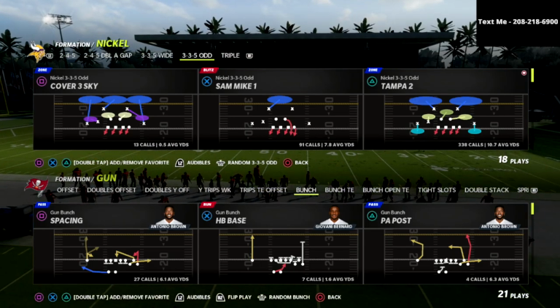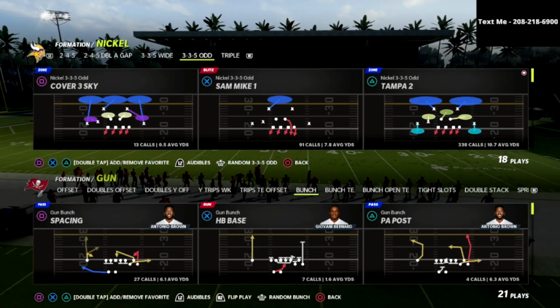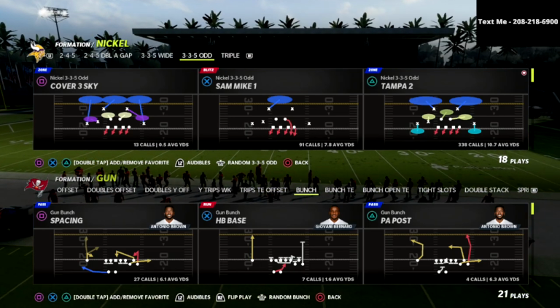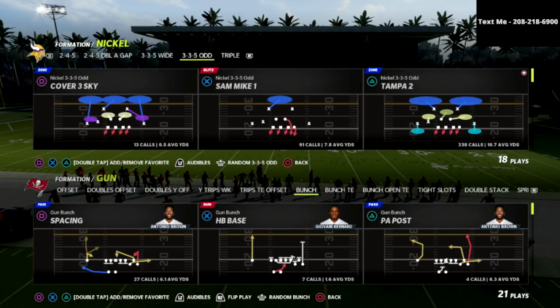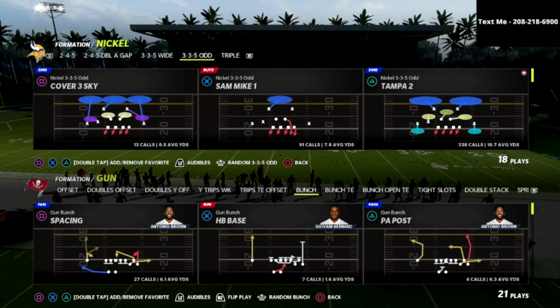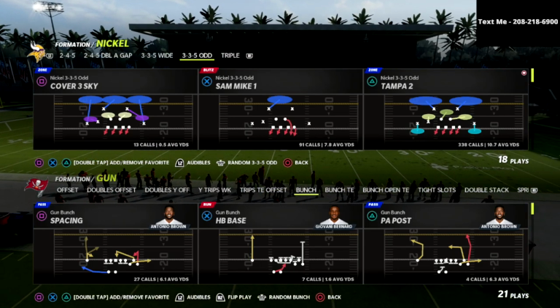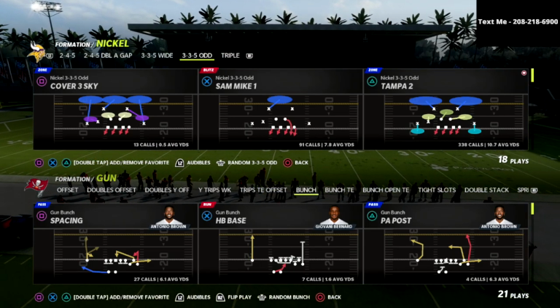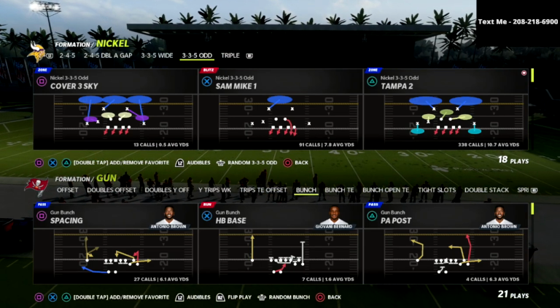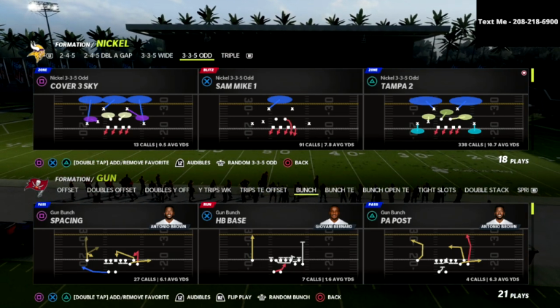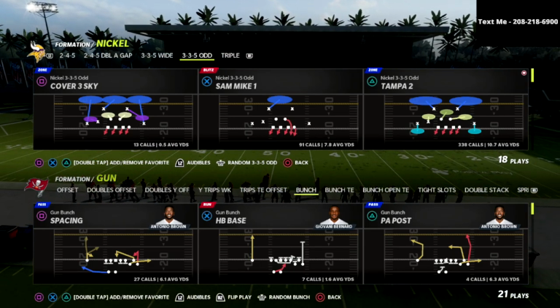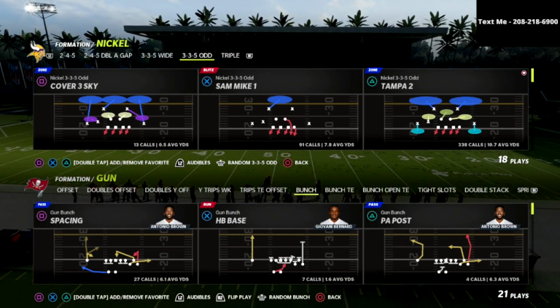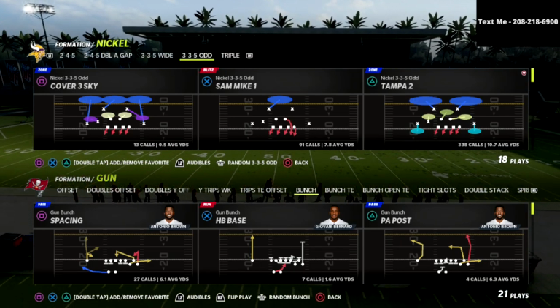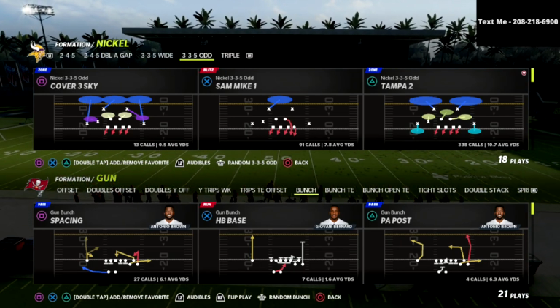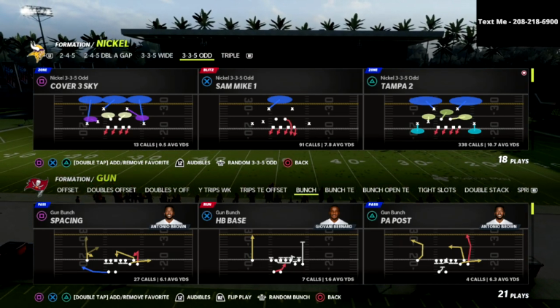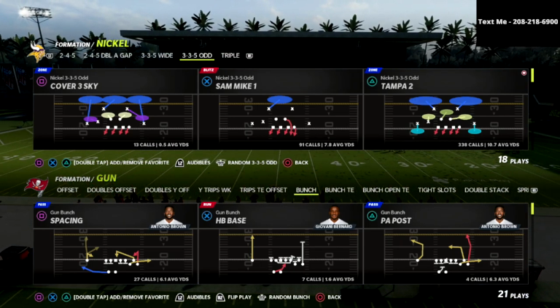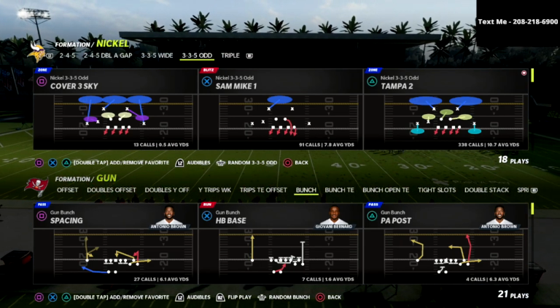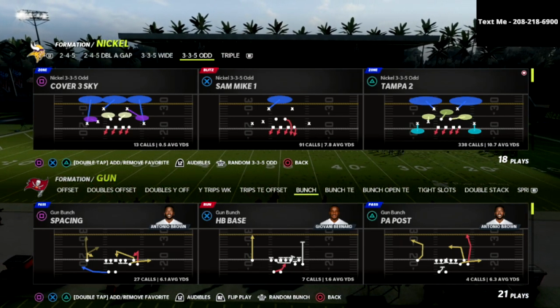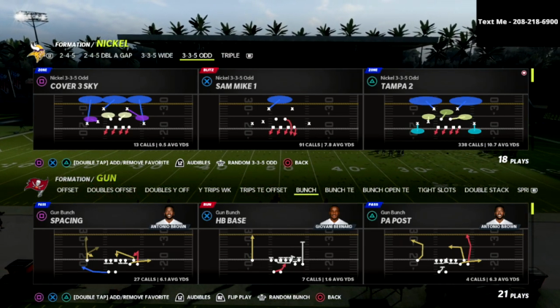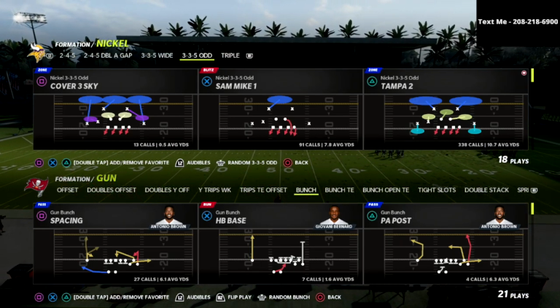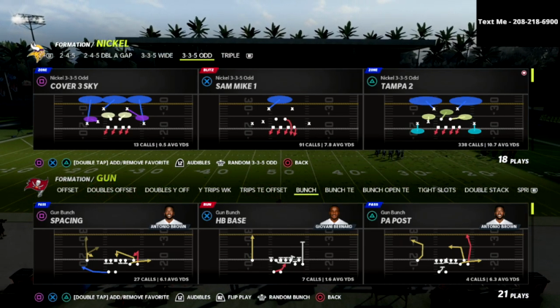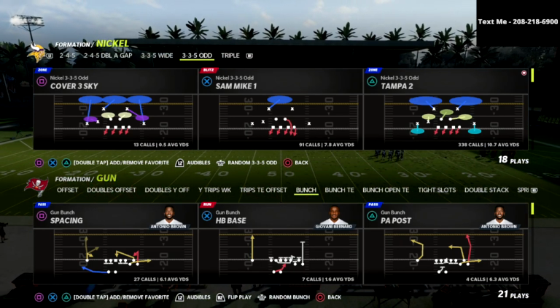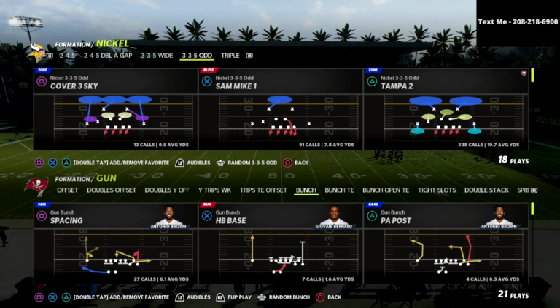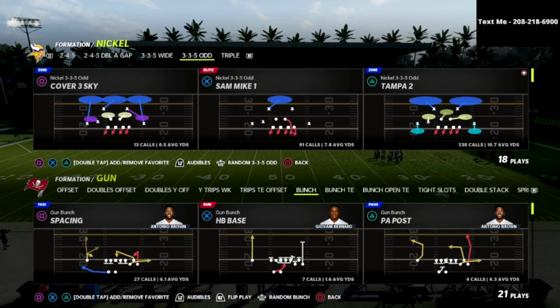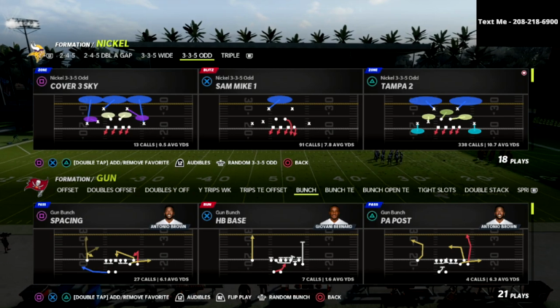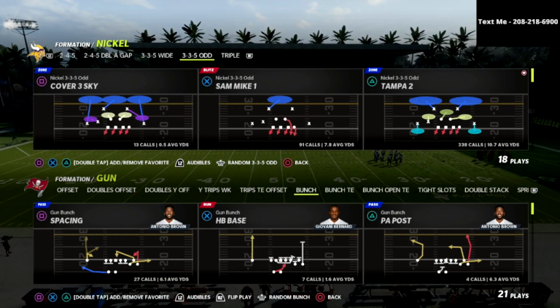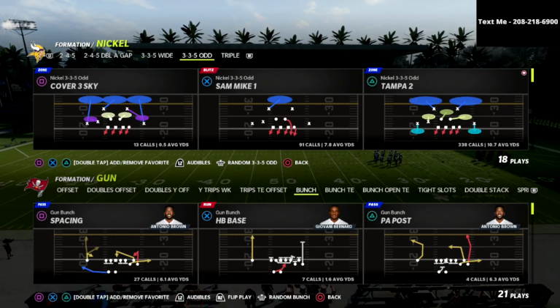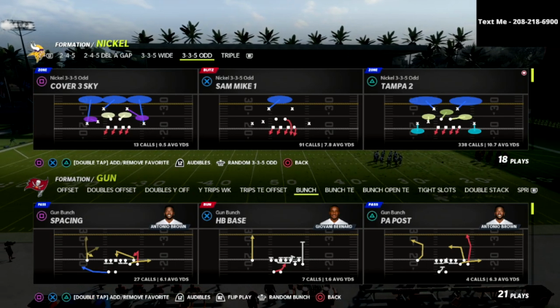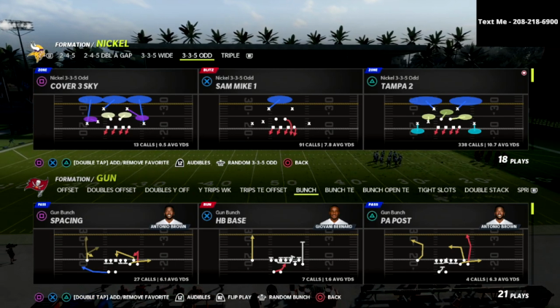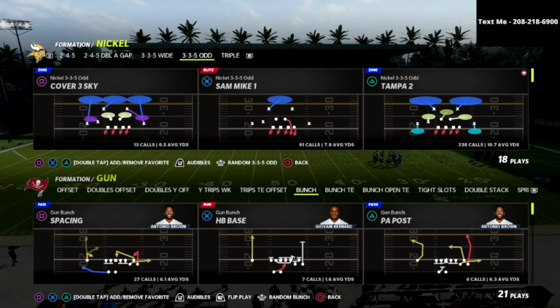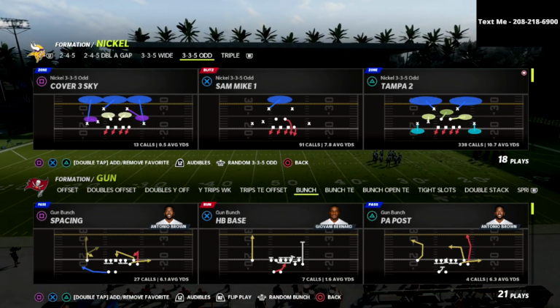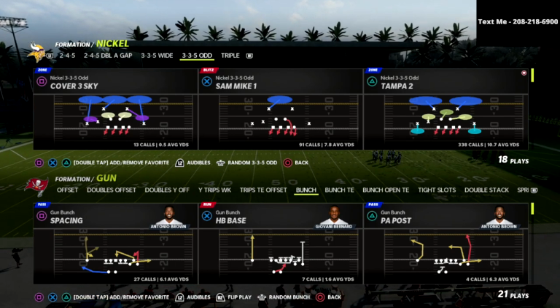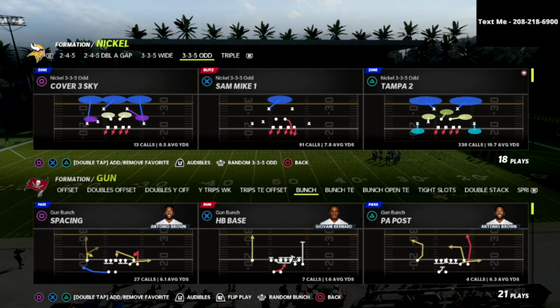In this video I'm going to show you why the Nickel 335 Odd is the best blitzing formation in Madden 22.